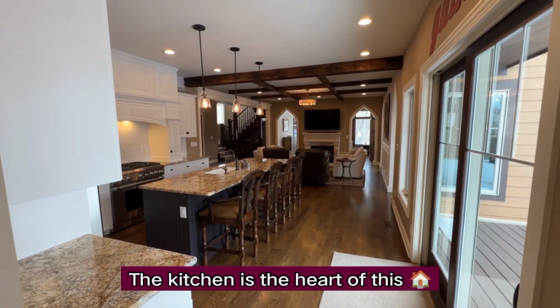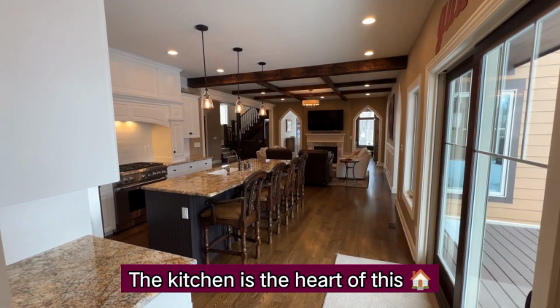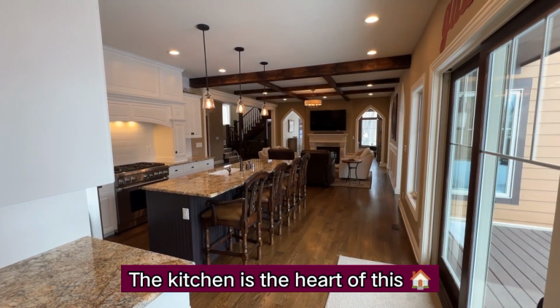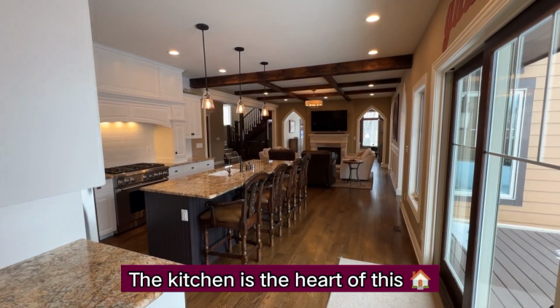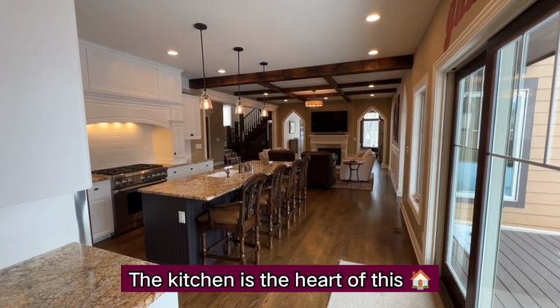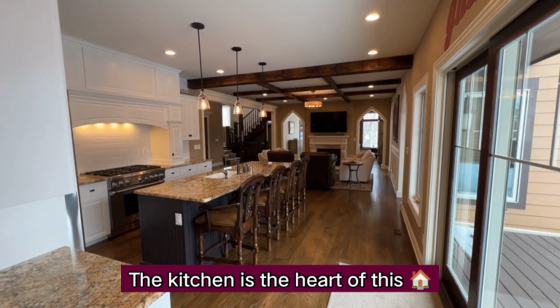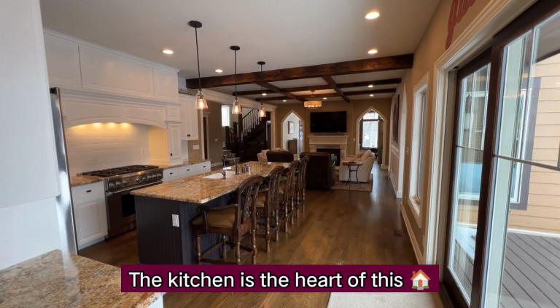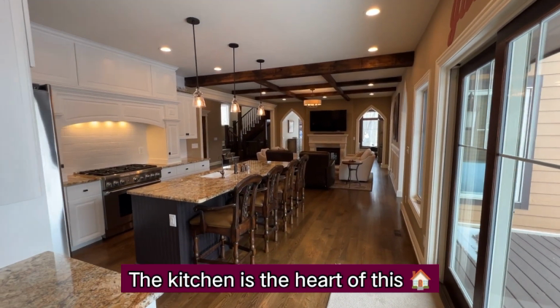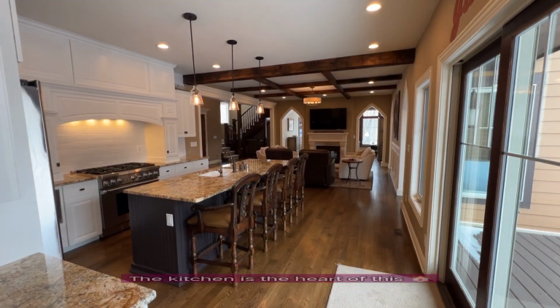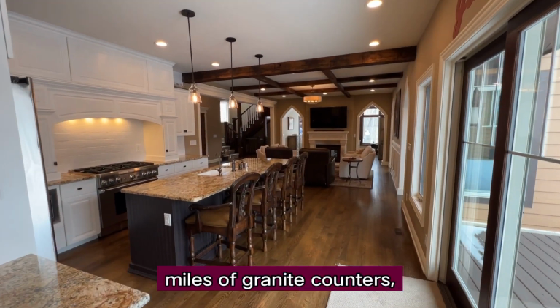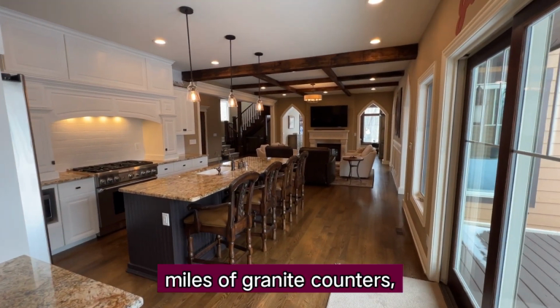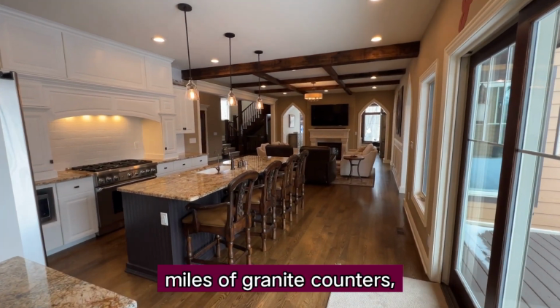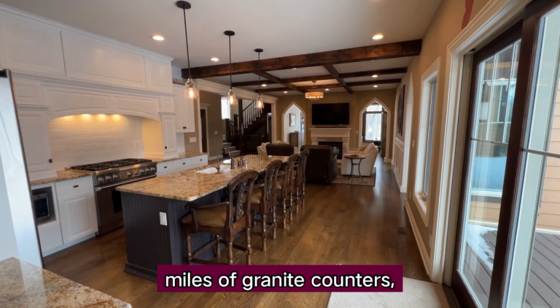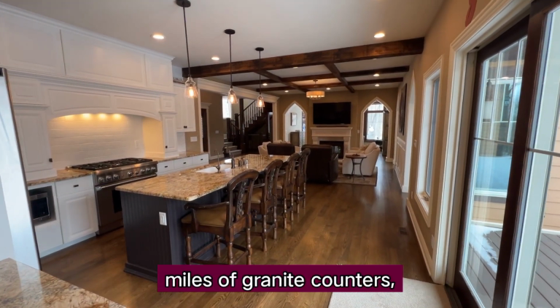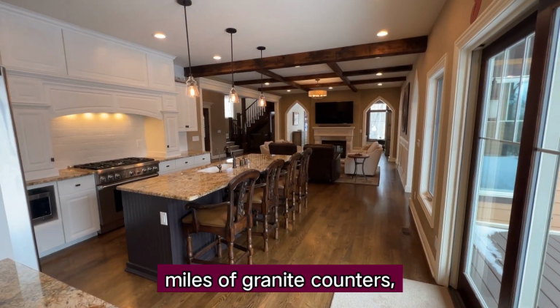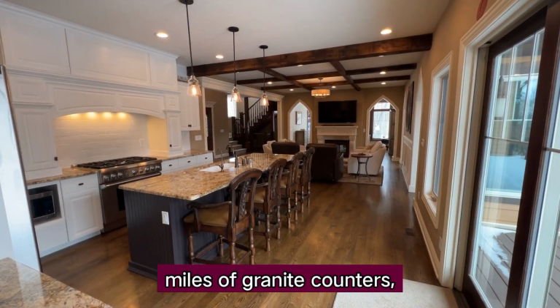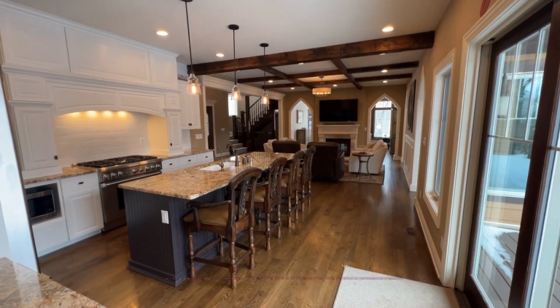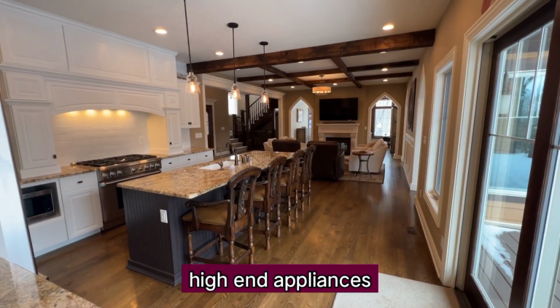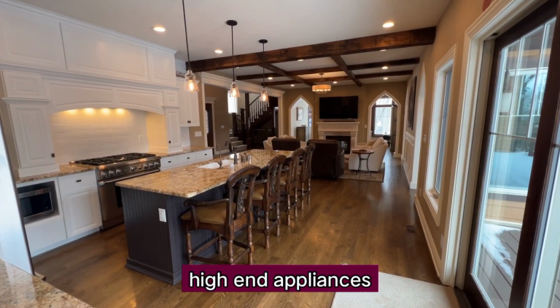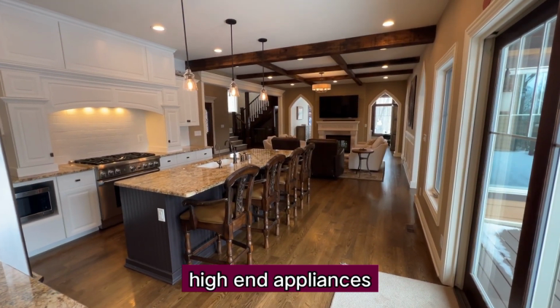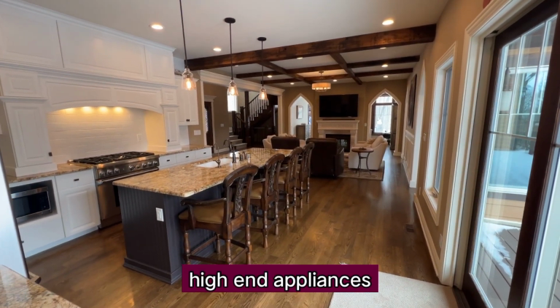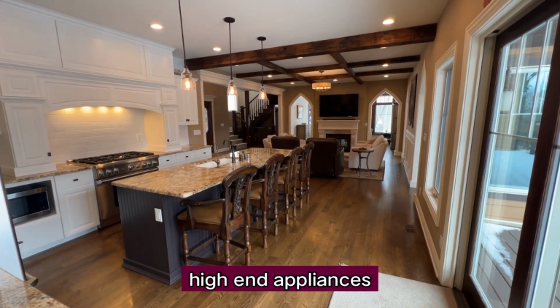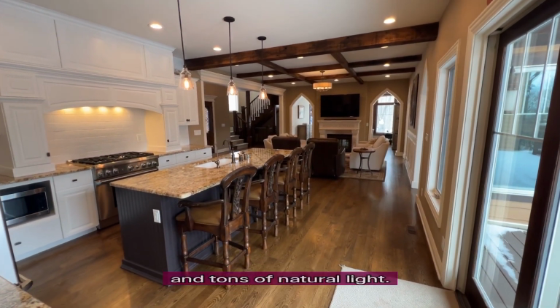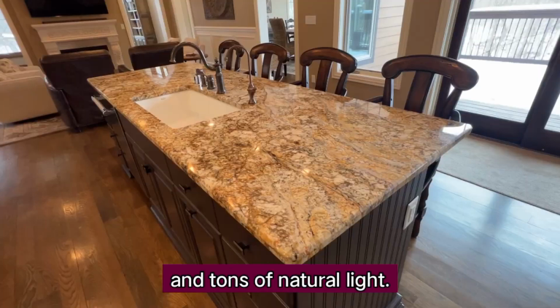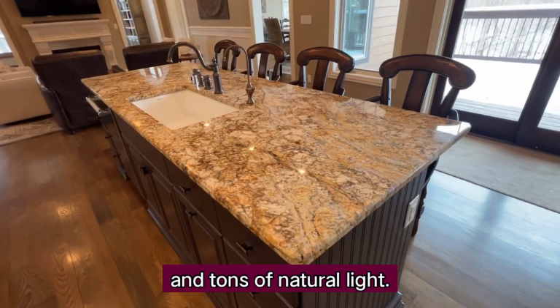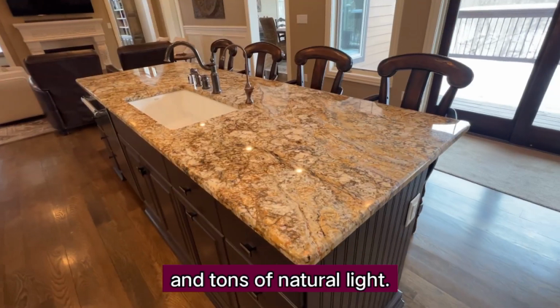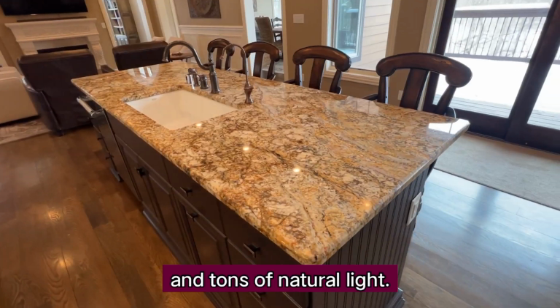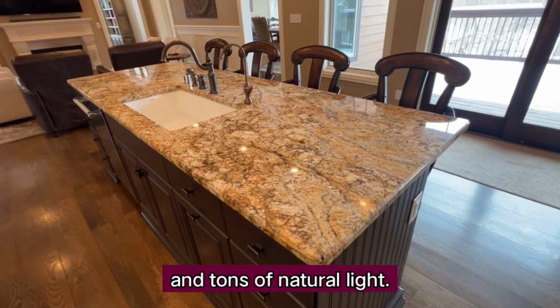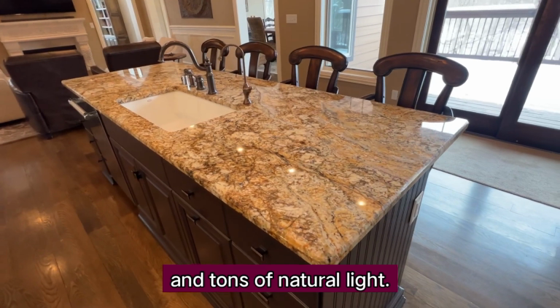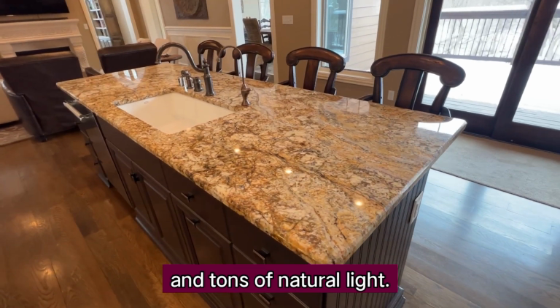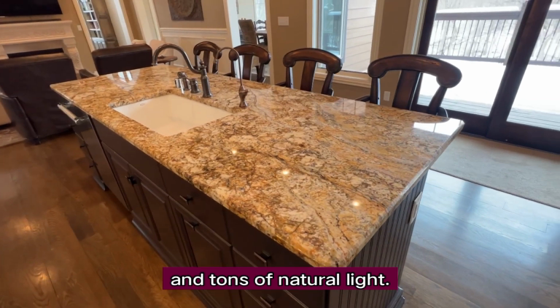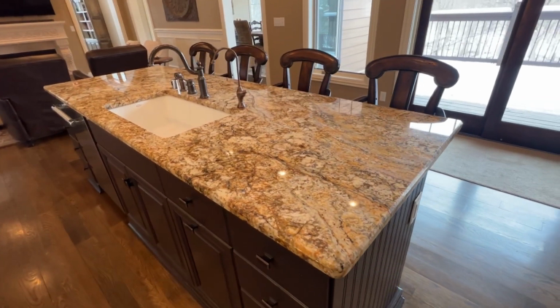The kitchen is the heart of this home with miles of granite counters, high-end appliances, and tons of natural light.